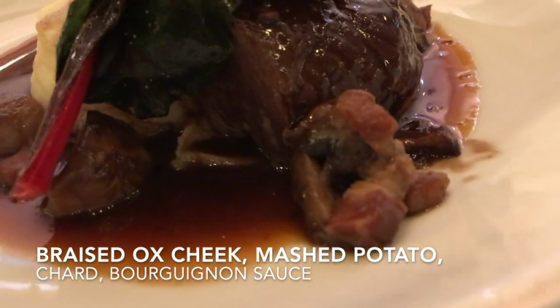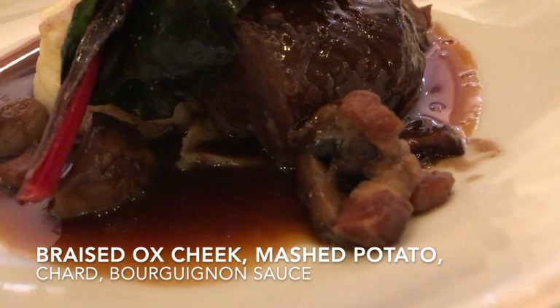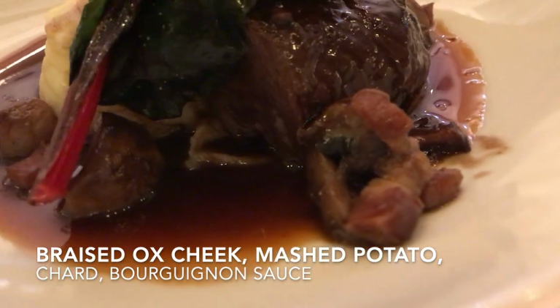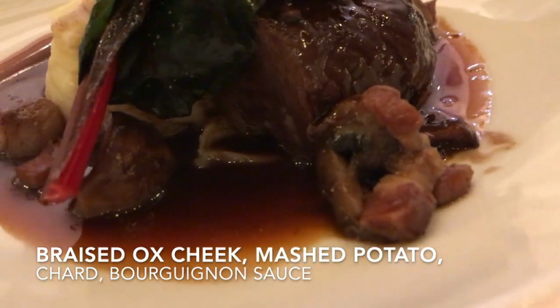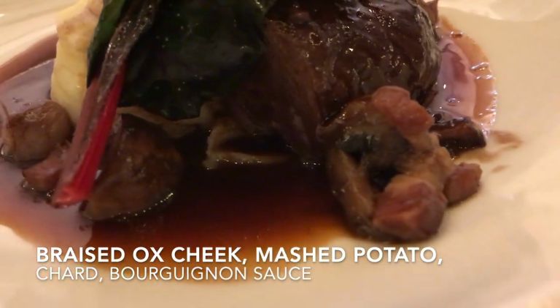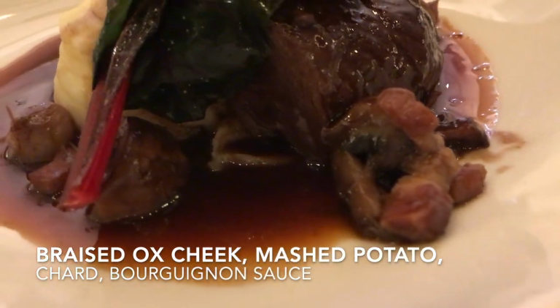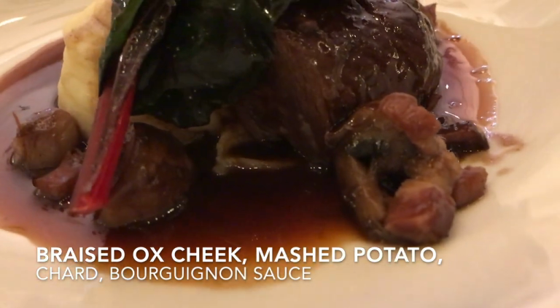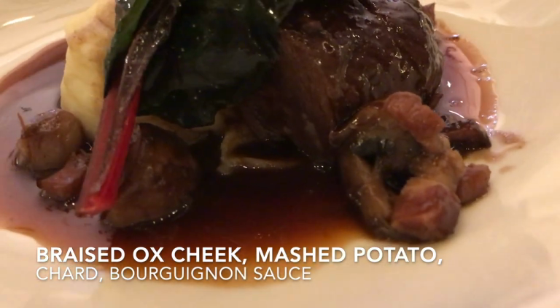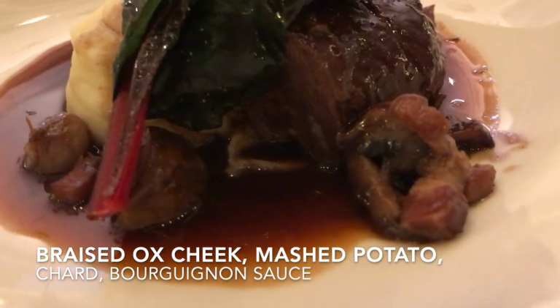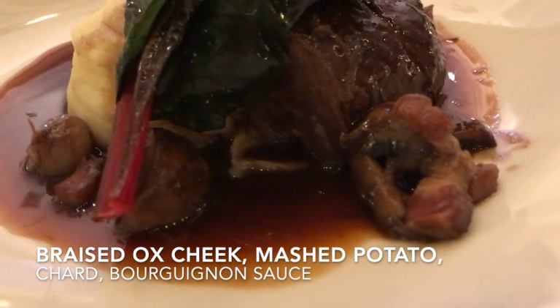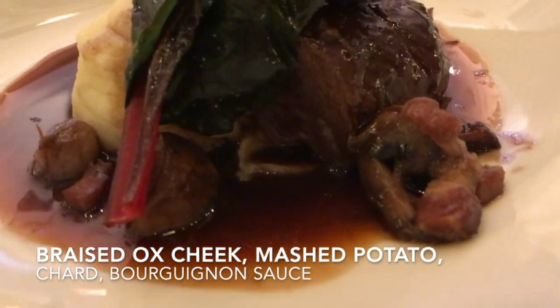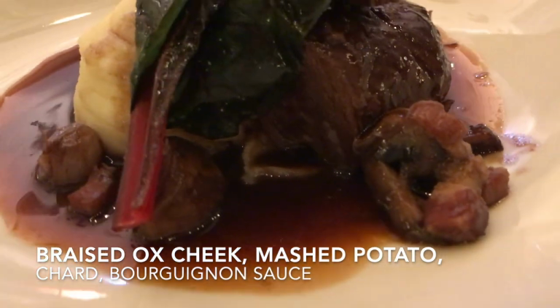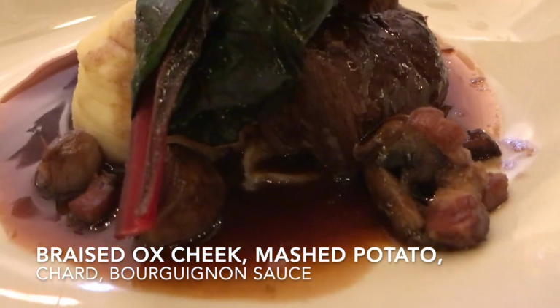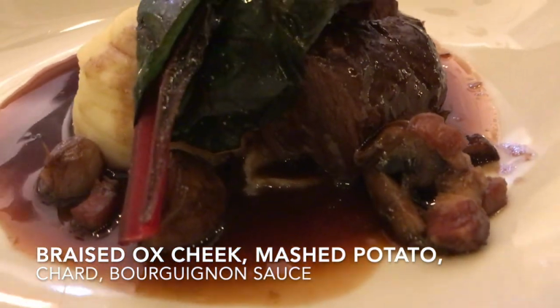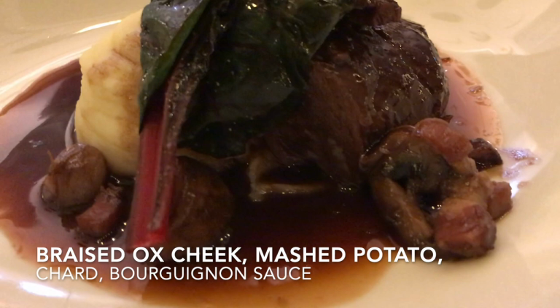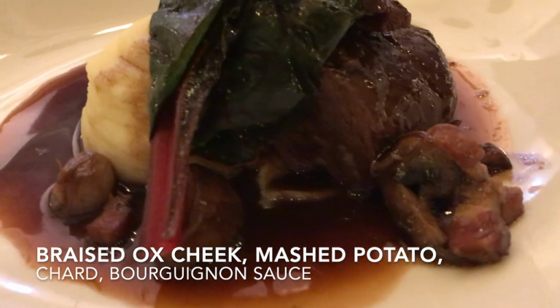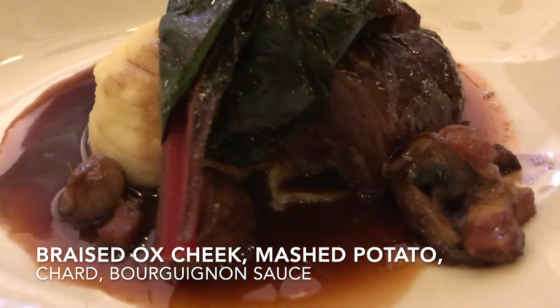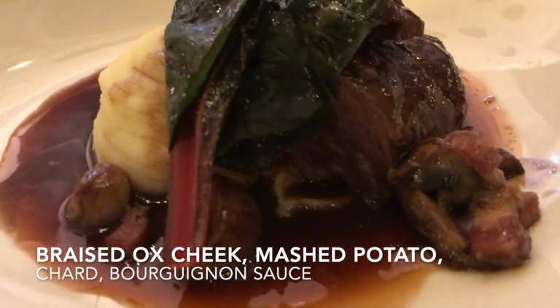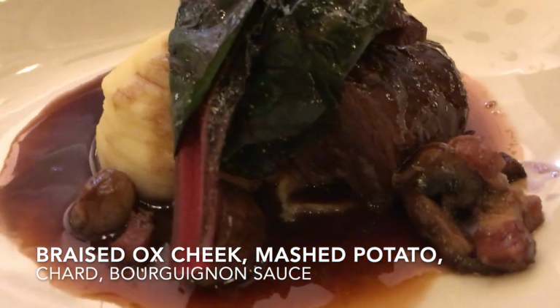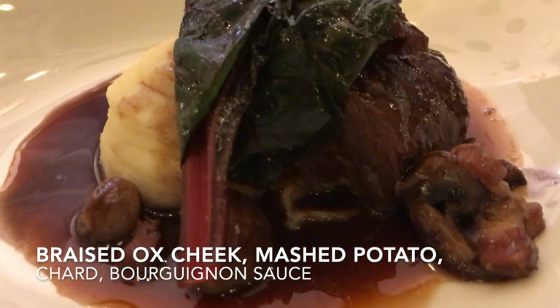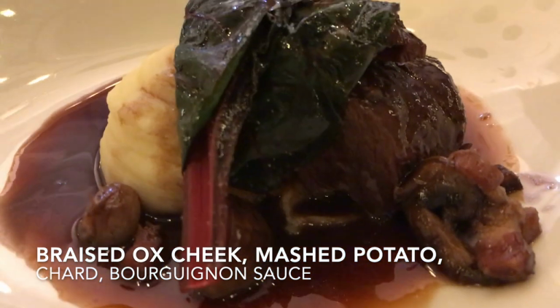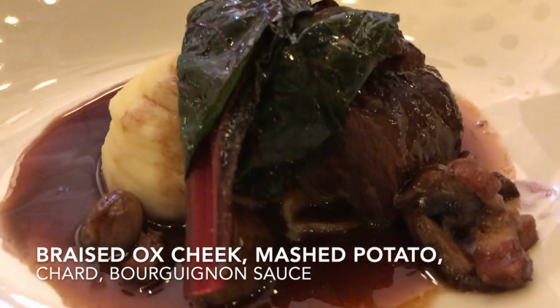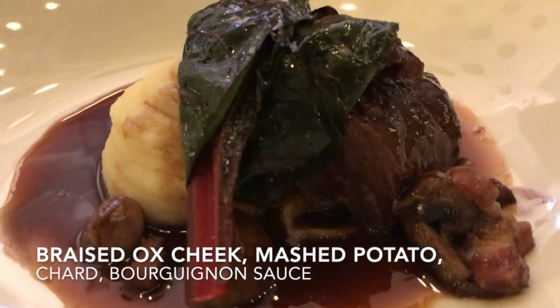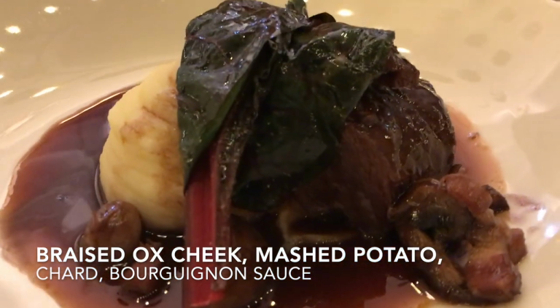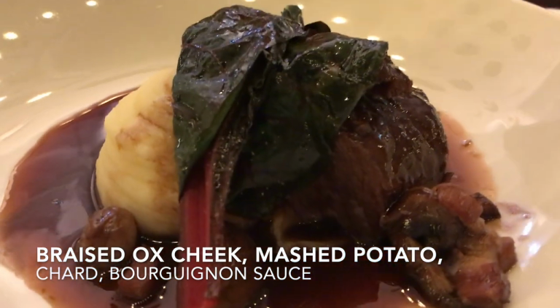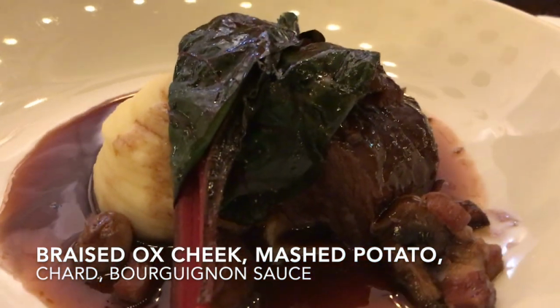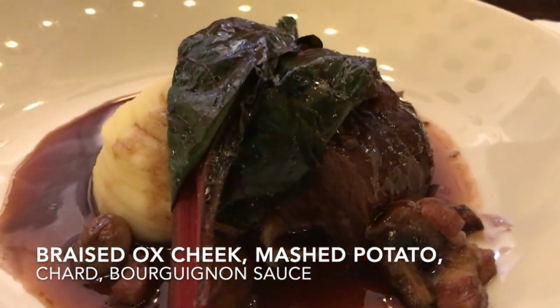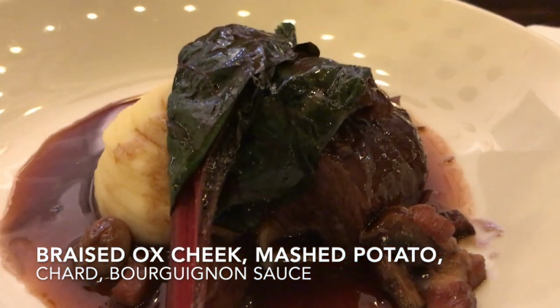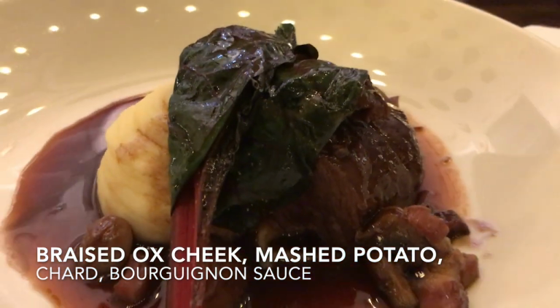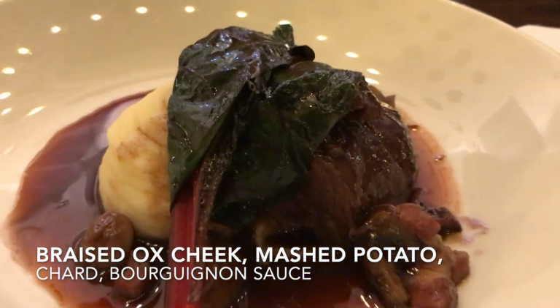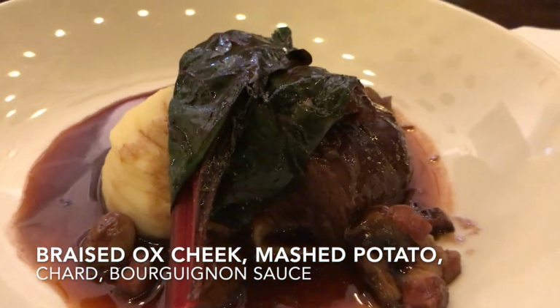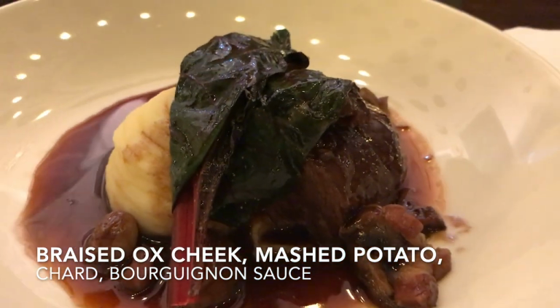For Janet's main course, it is braised ox cheek, mashed potato, charred, with bourguignon sauce.